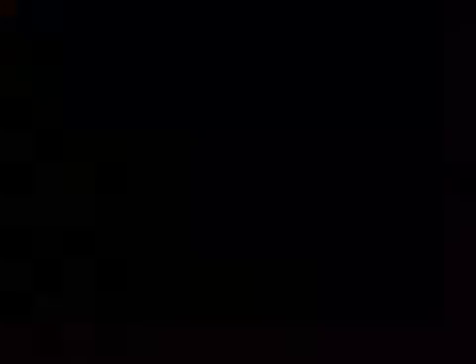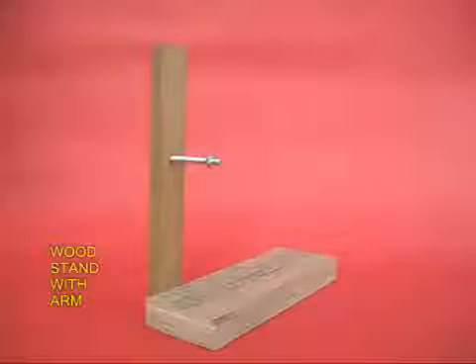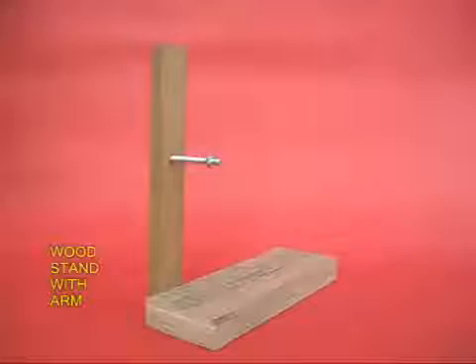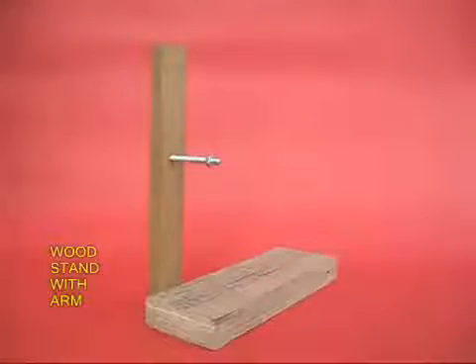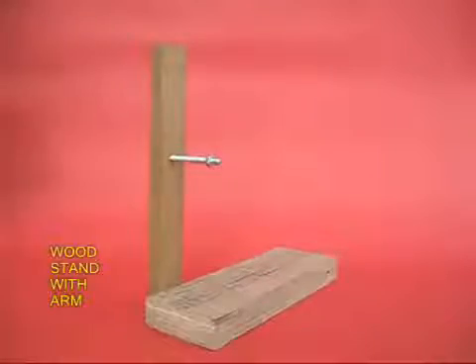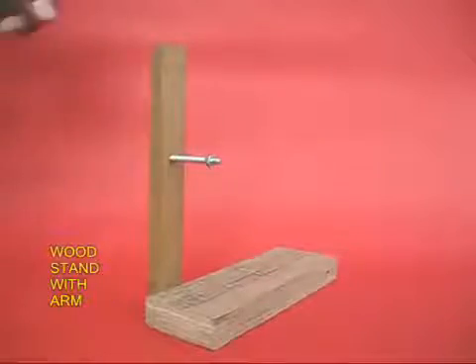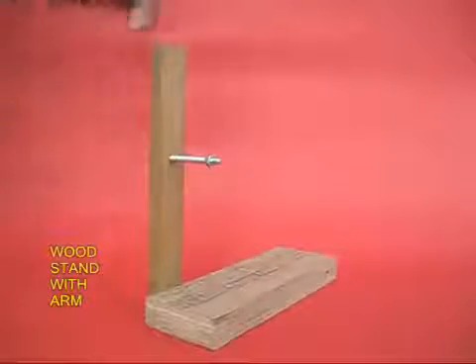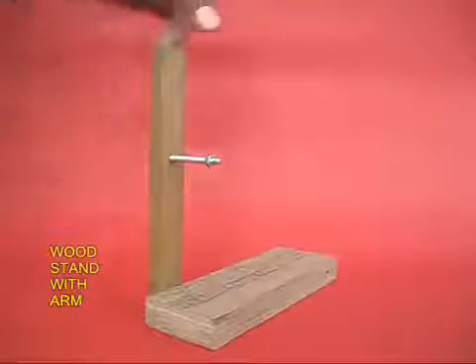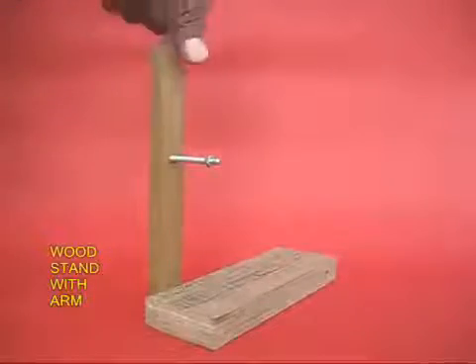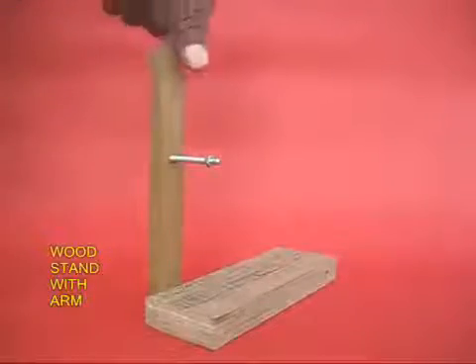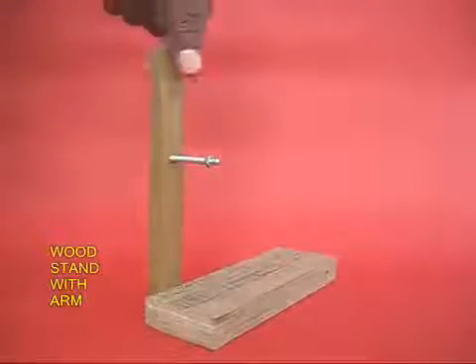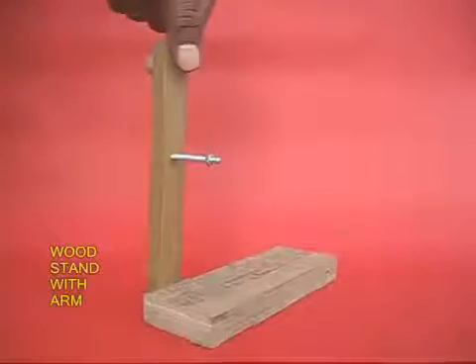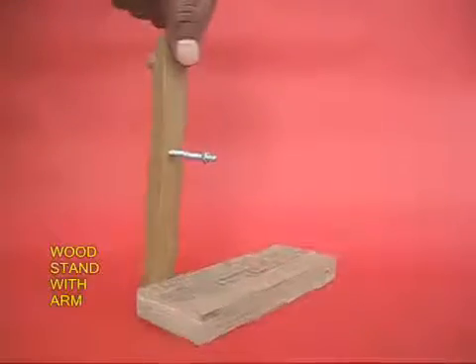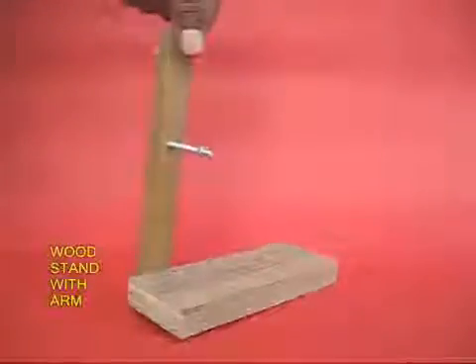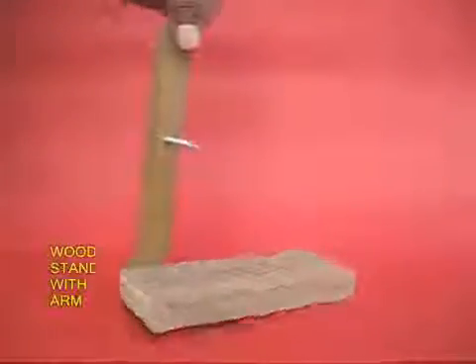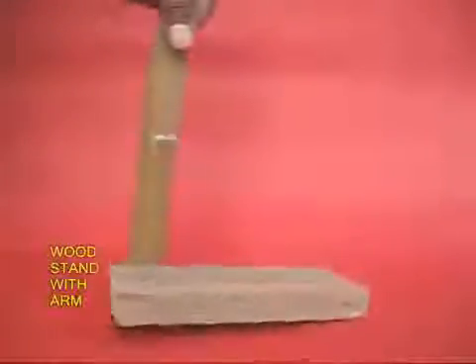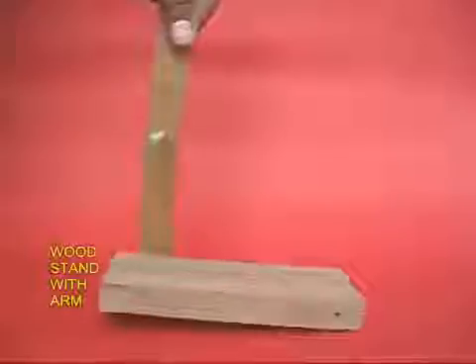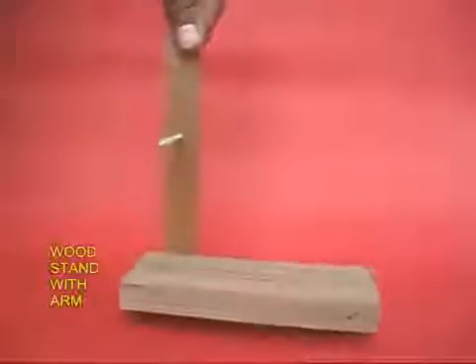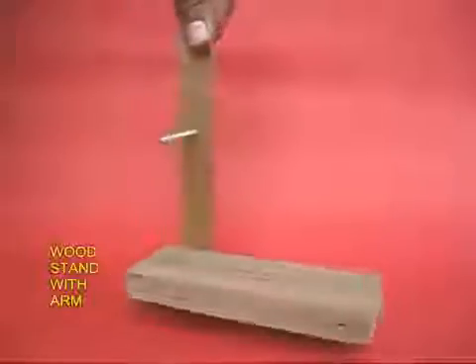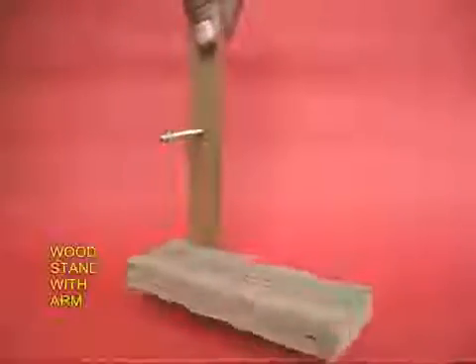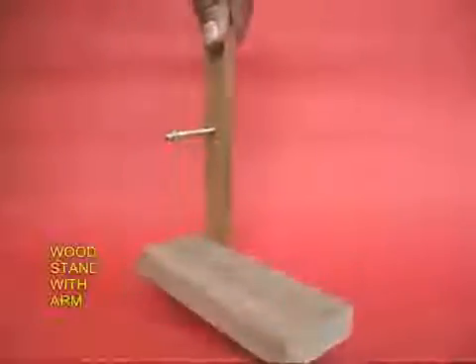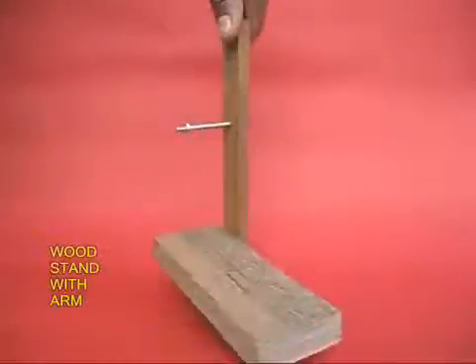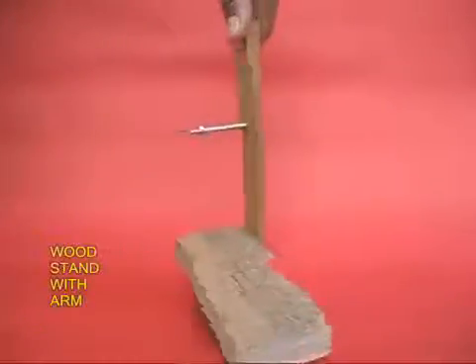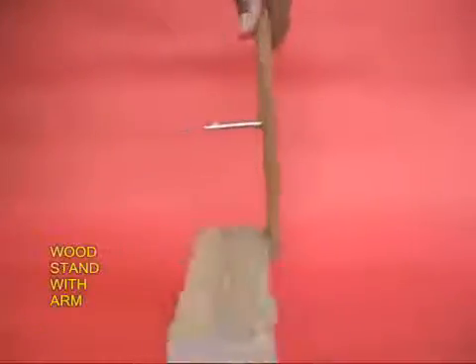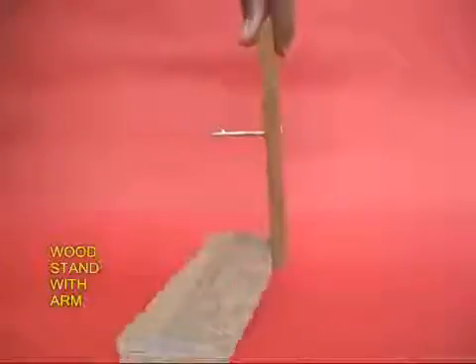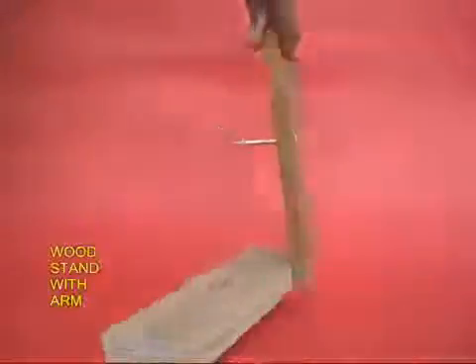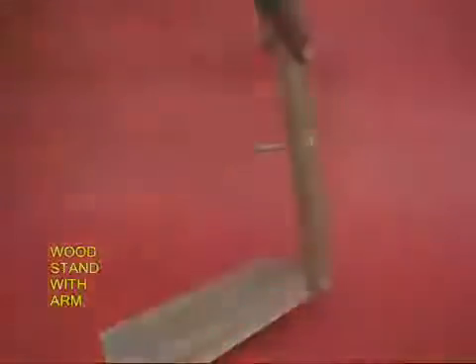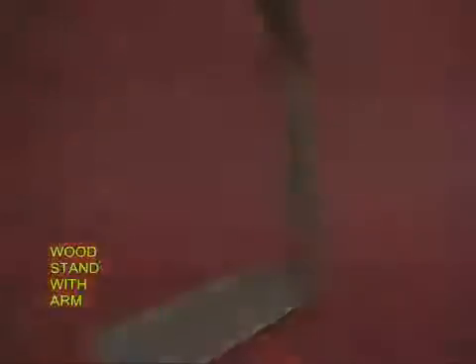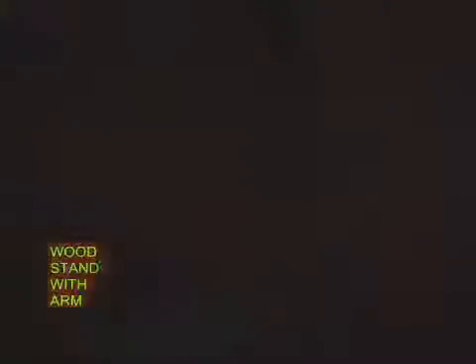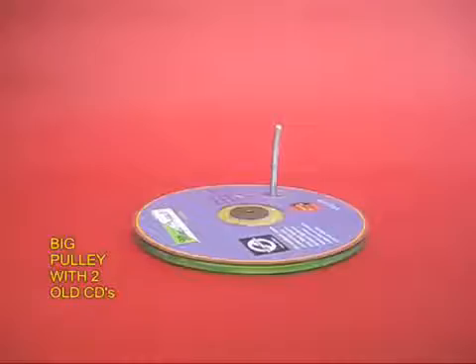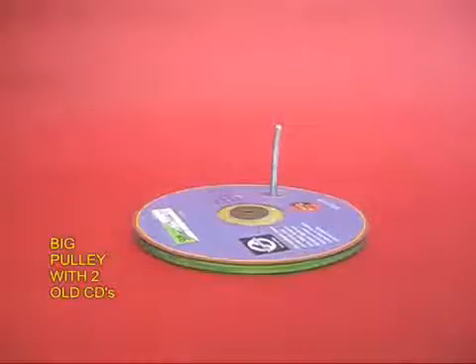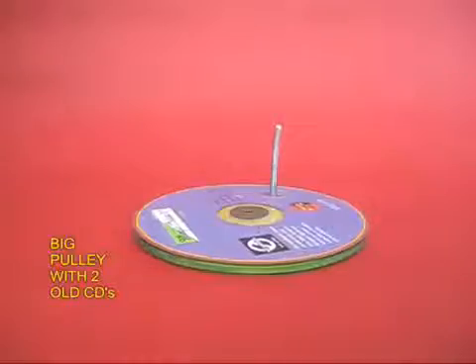First, make a wooden stand with an arm. Drill a hole and fix a screw over there.